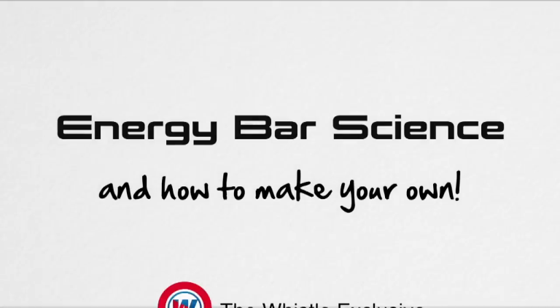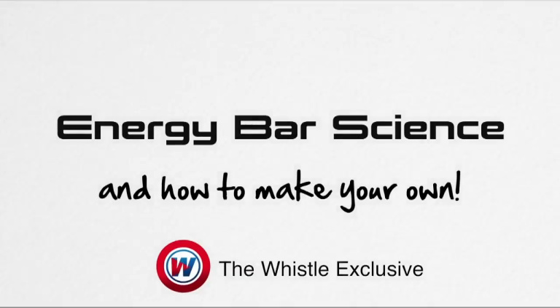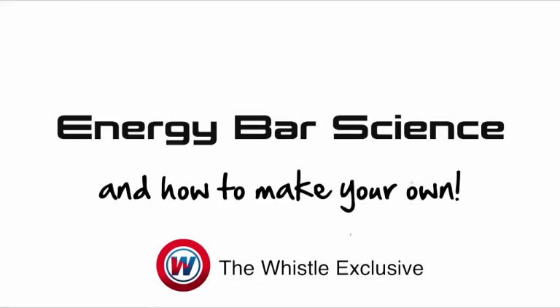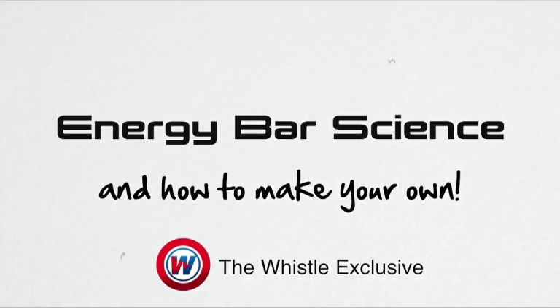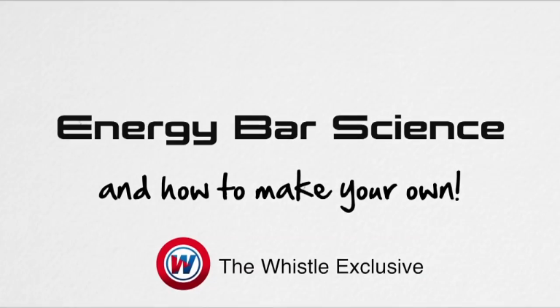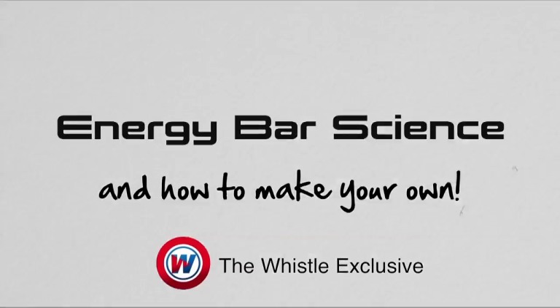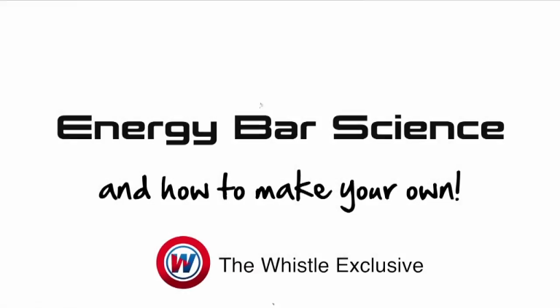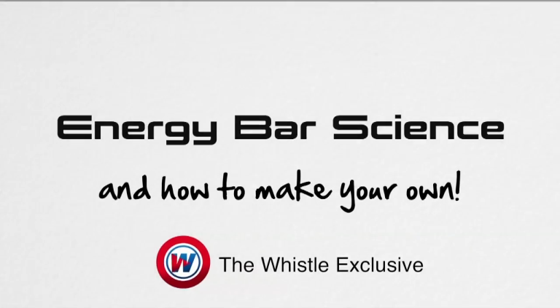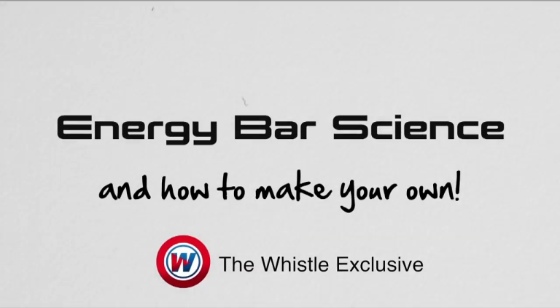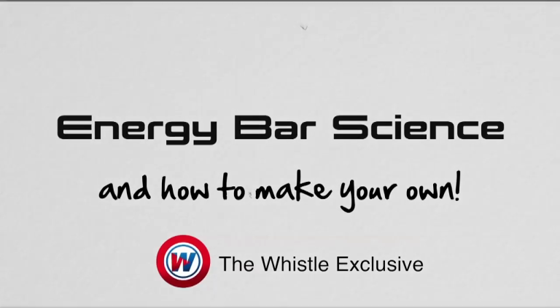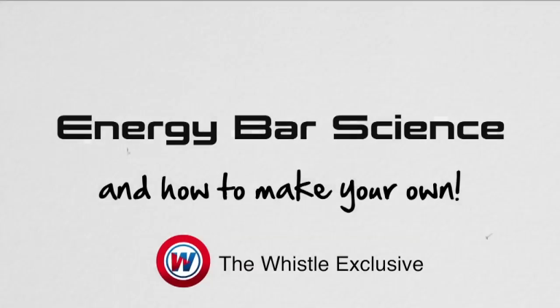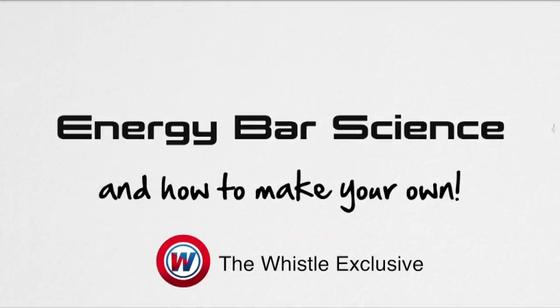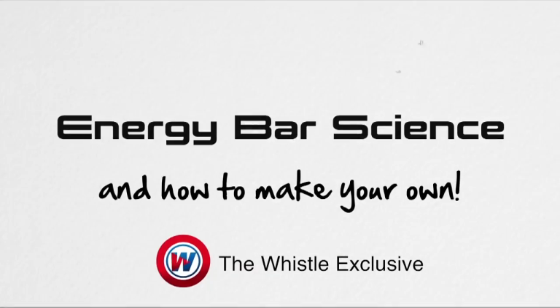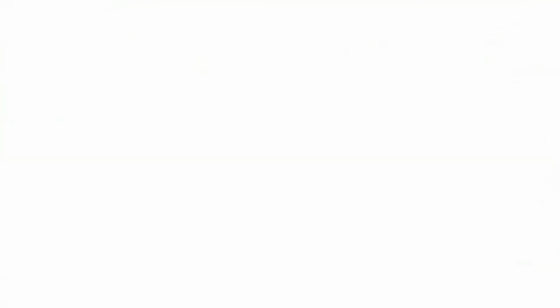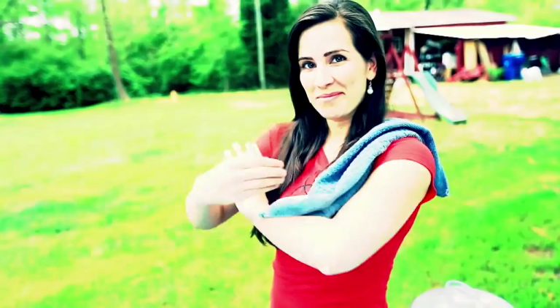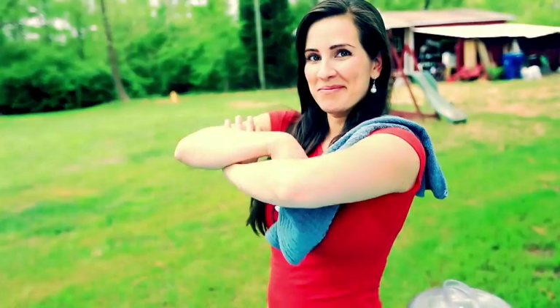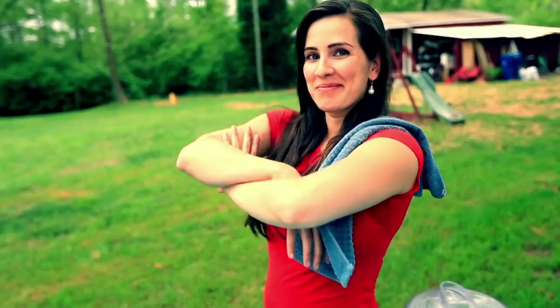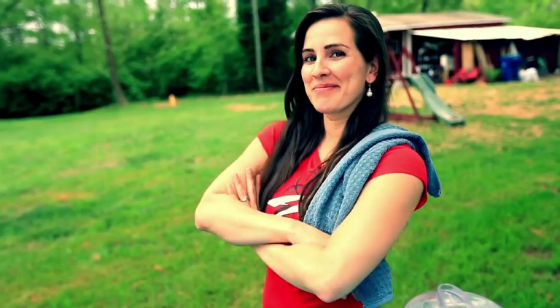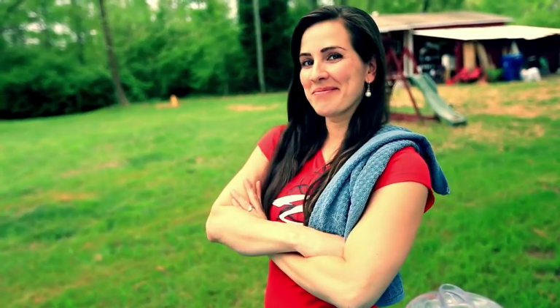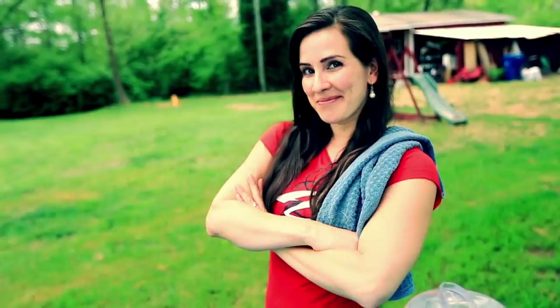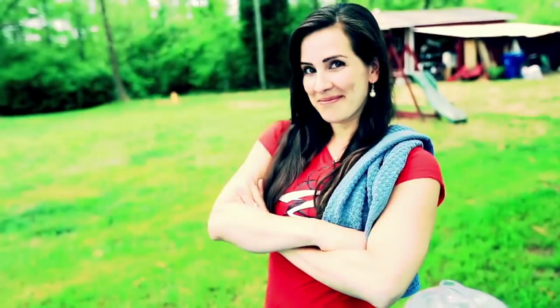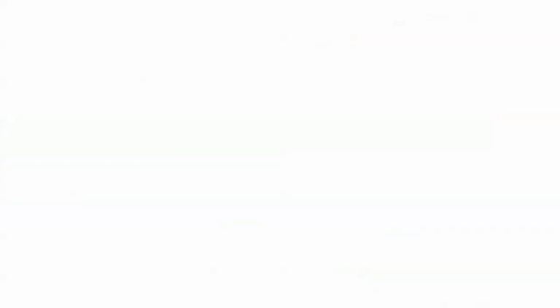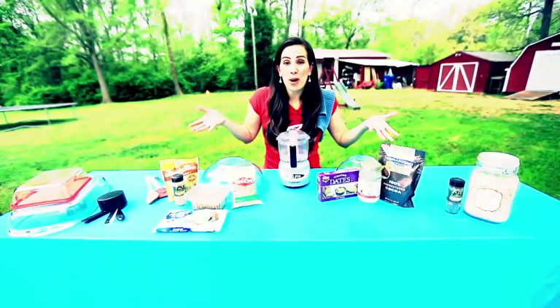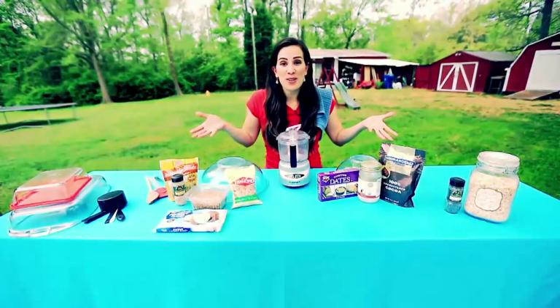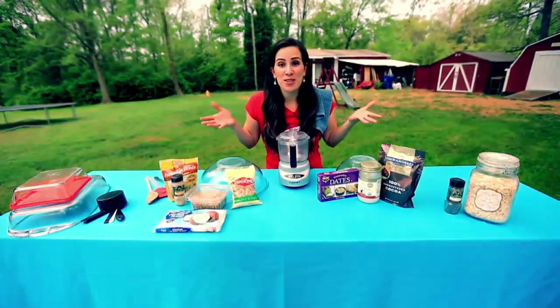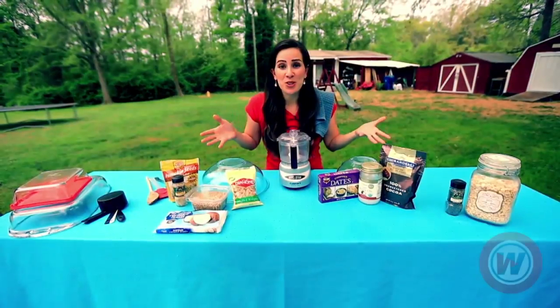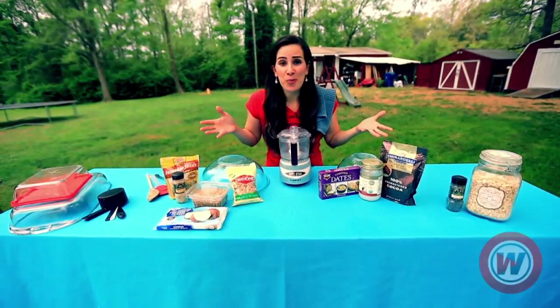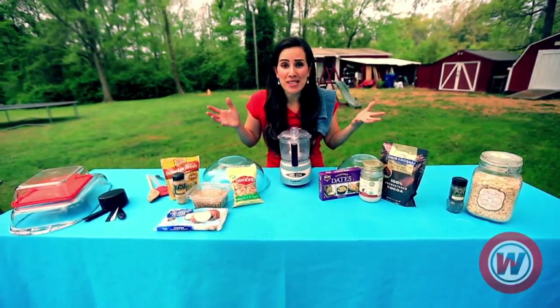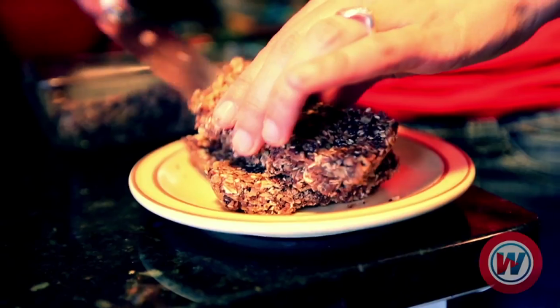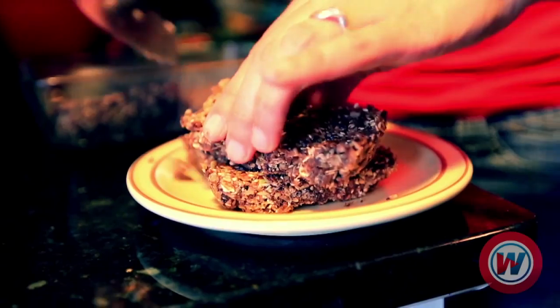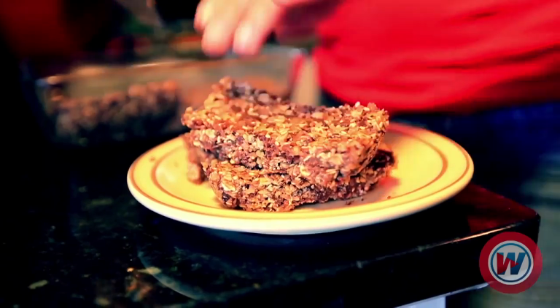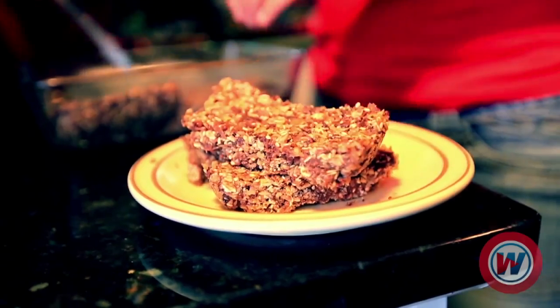Energy Bar Science! And how to make your own. All right, so I like to call these bars the Super Seedy Bars.